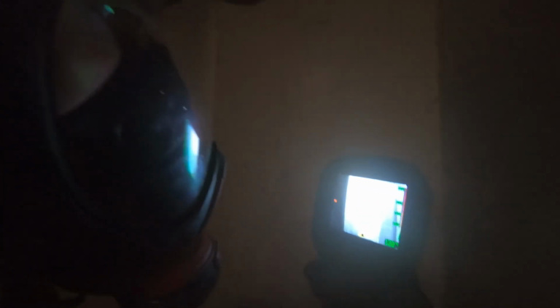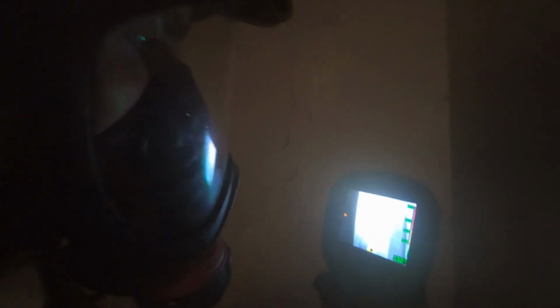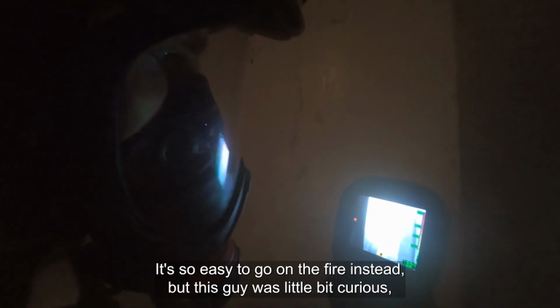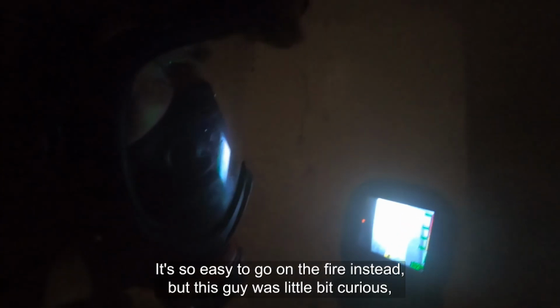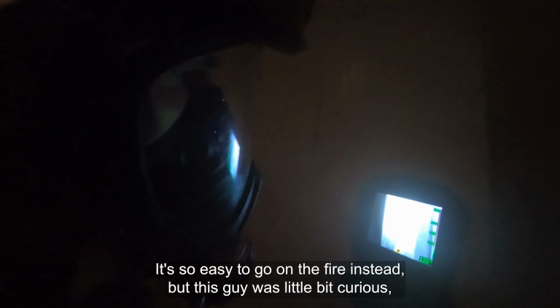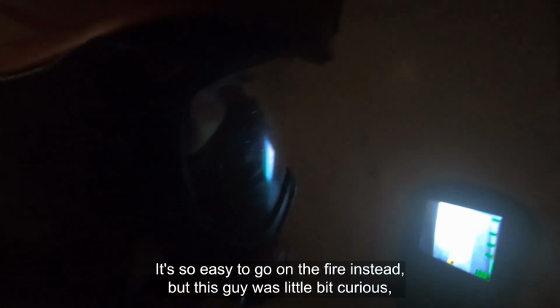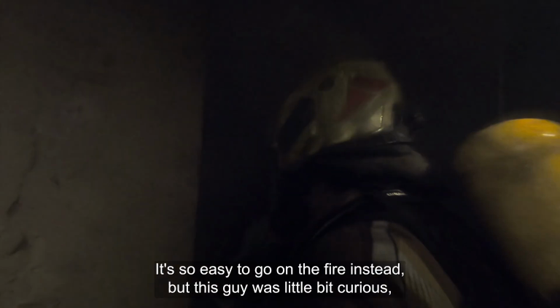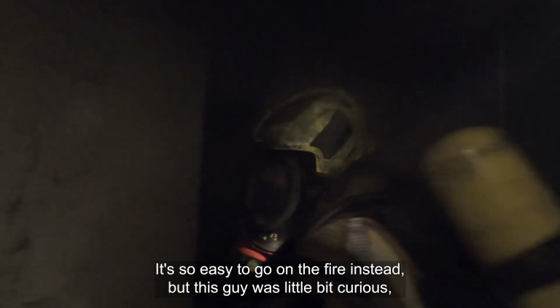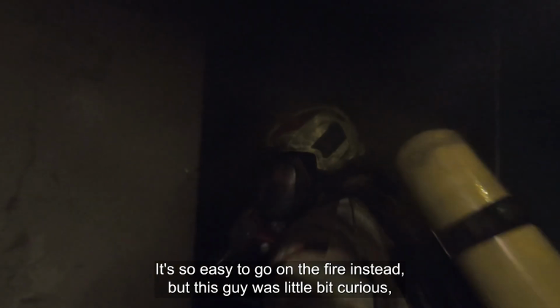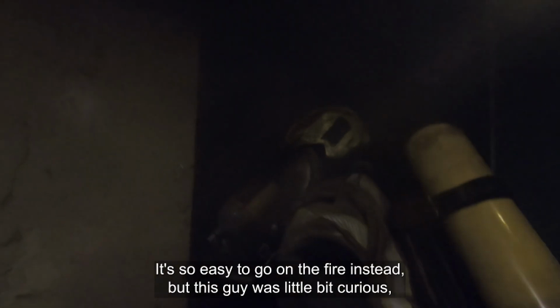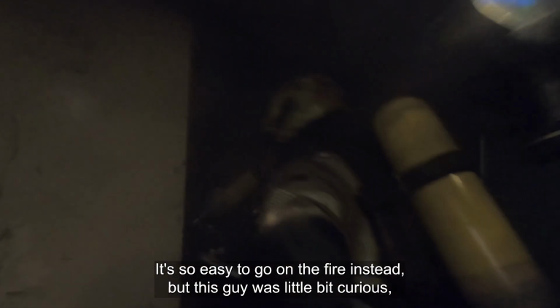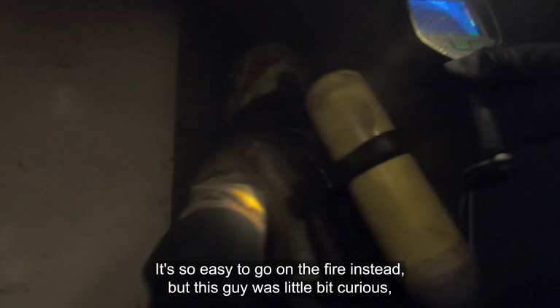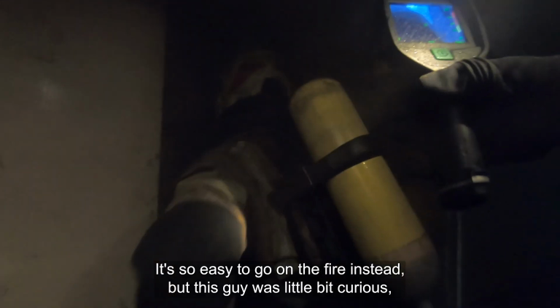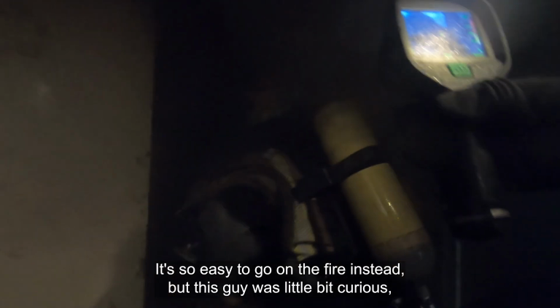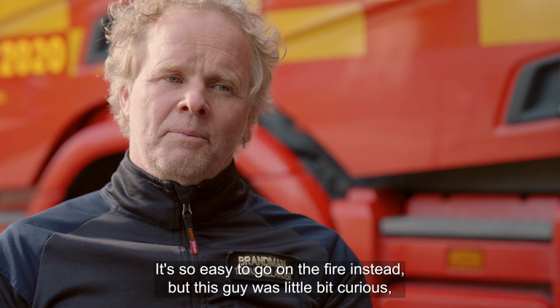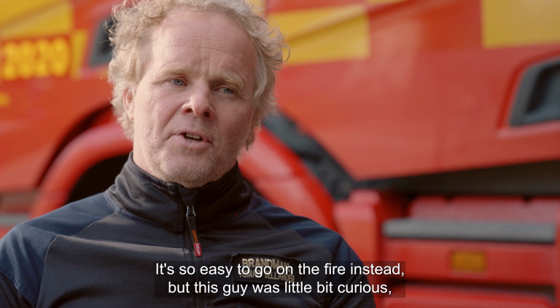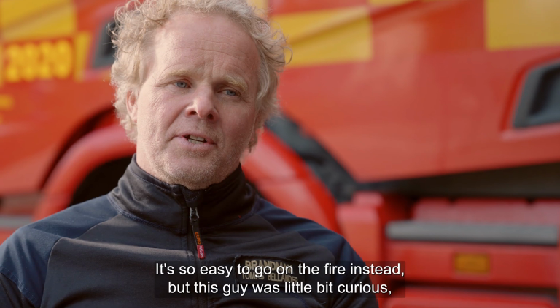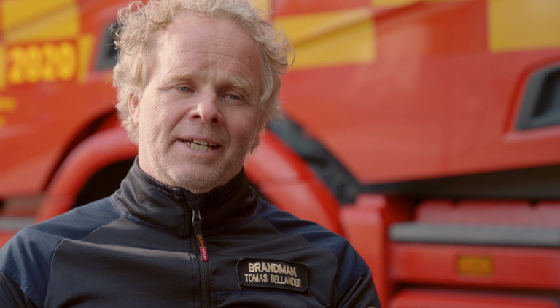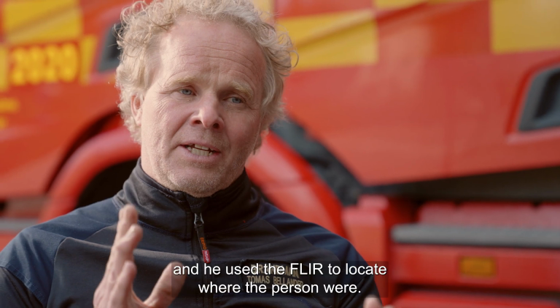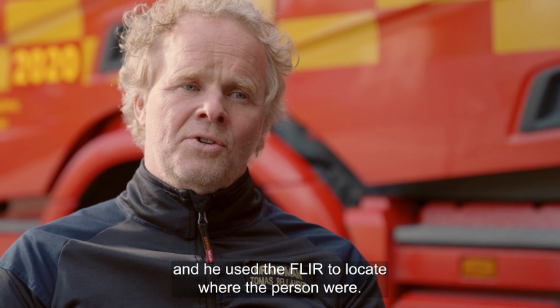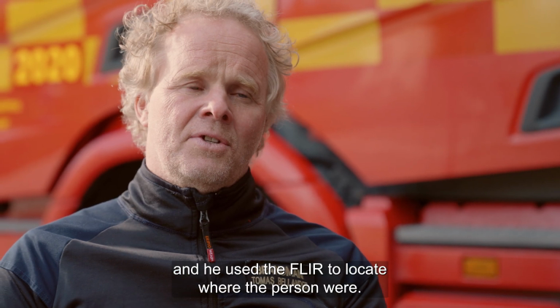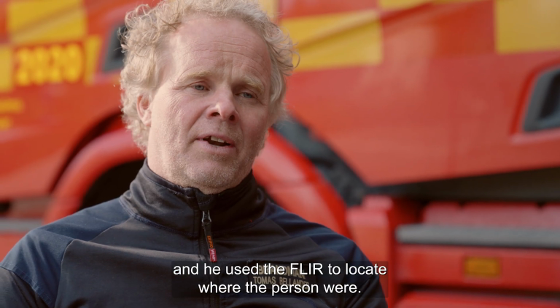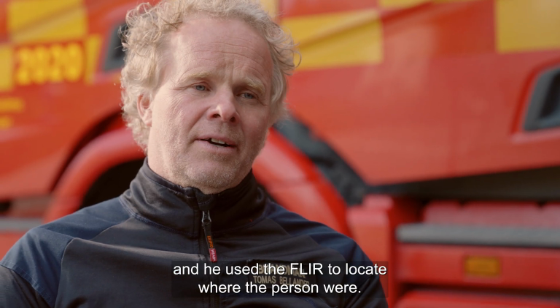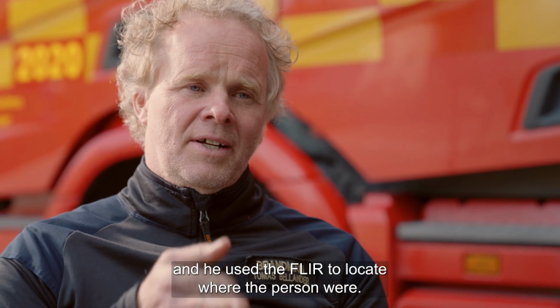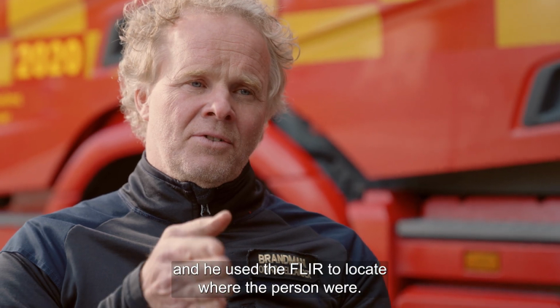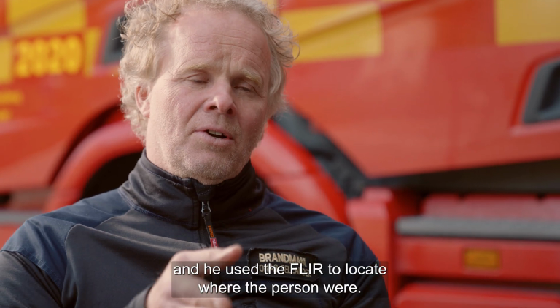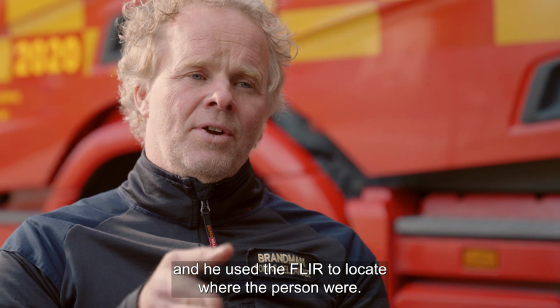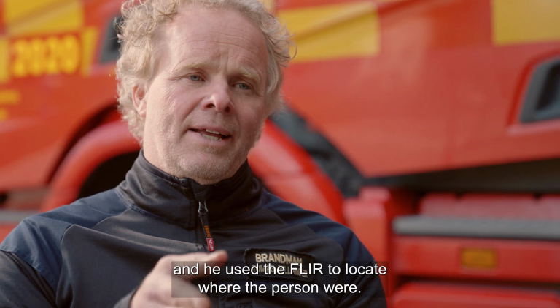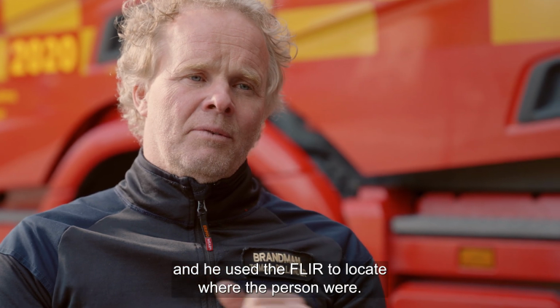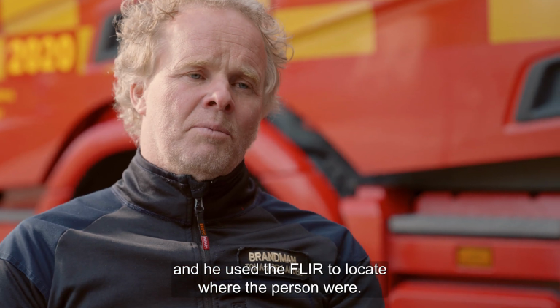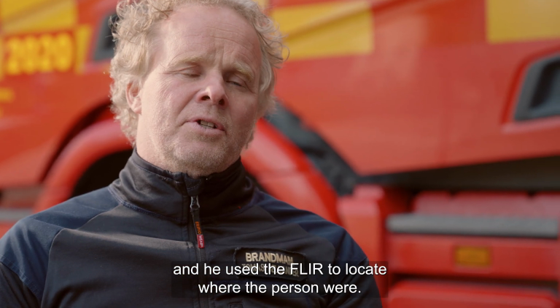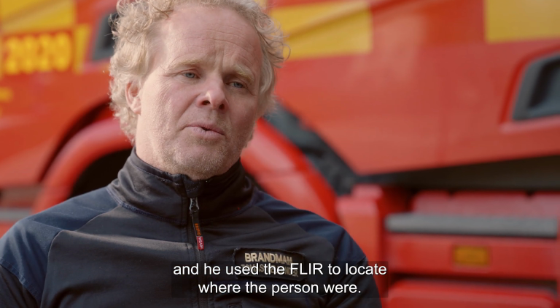It's so easy to just go straight toward the fire instead. But this guy was a little bit curious, and he was able to use the FLIR to locate where the person was.